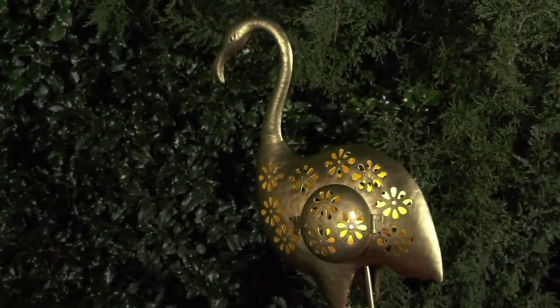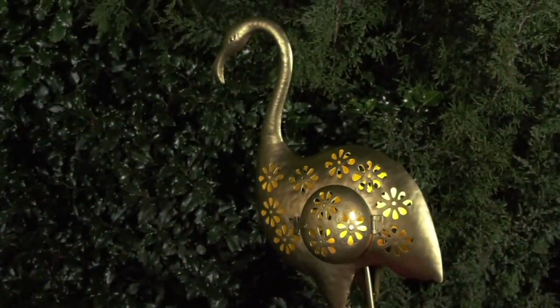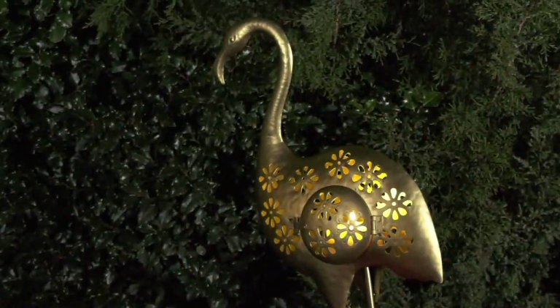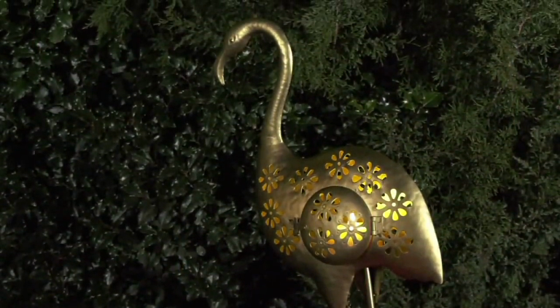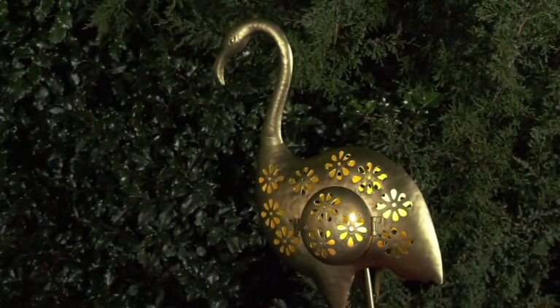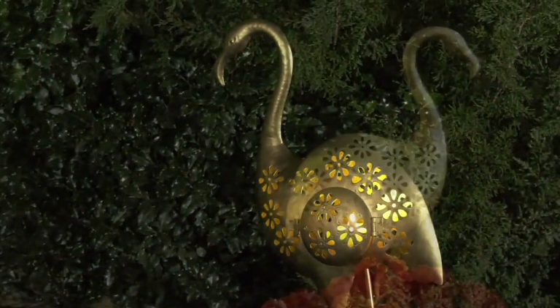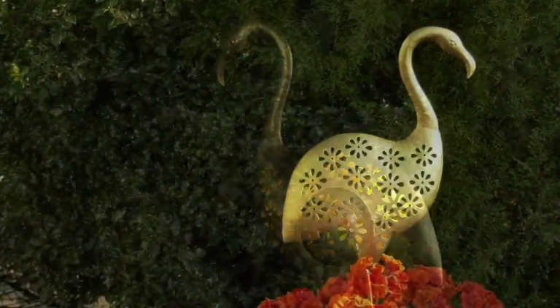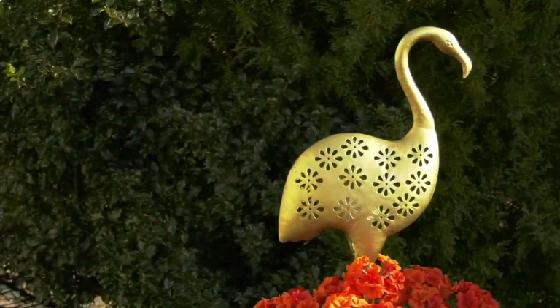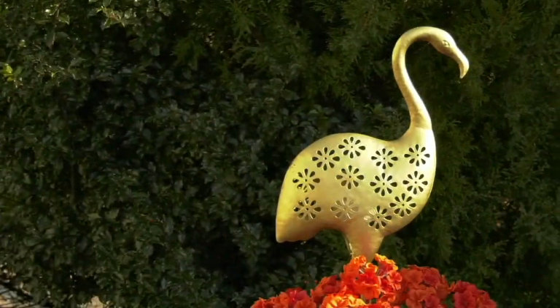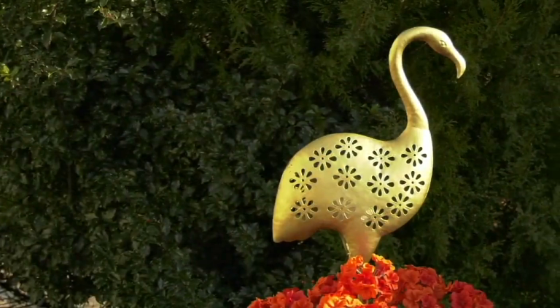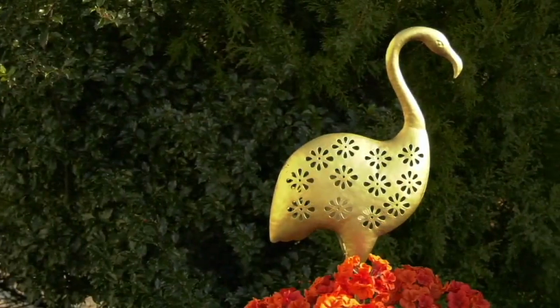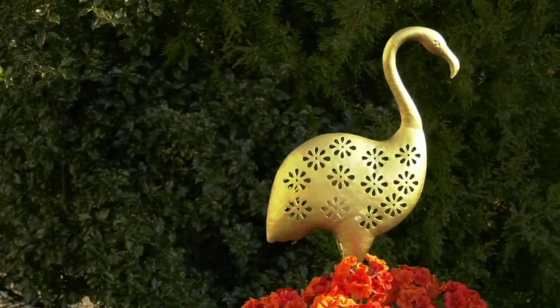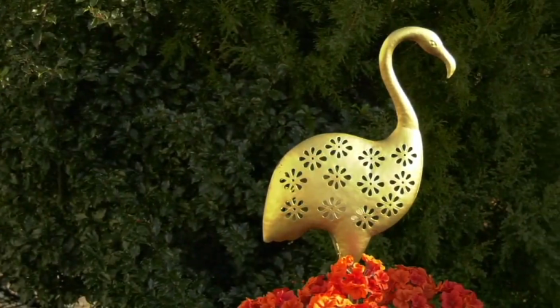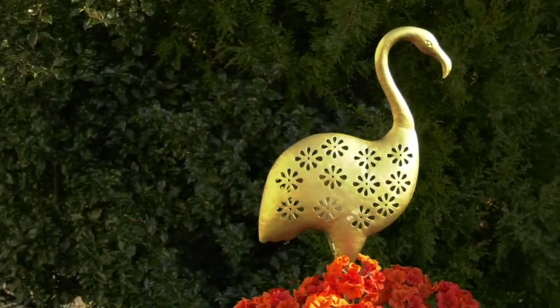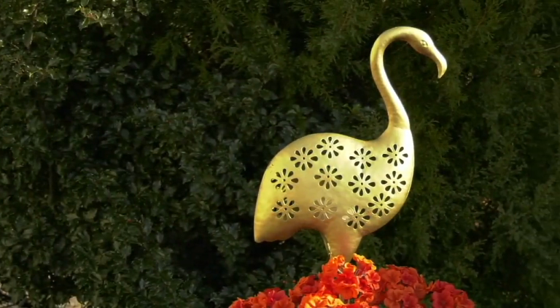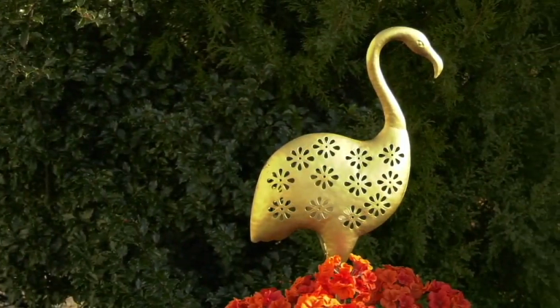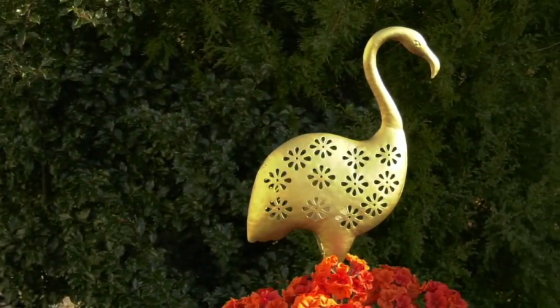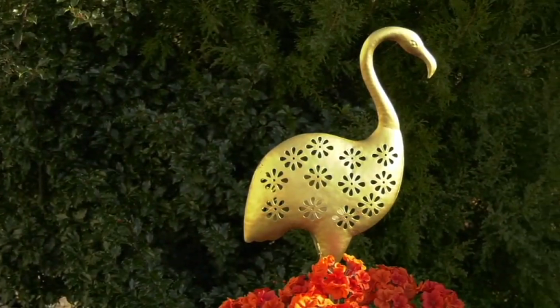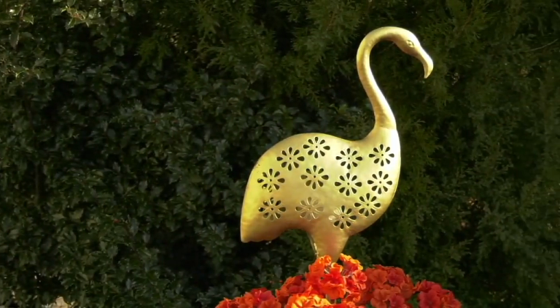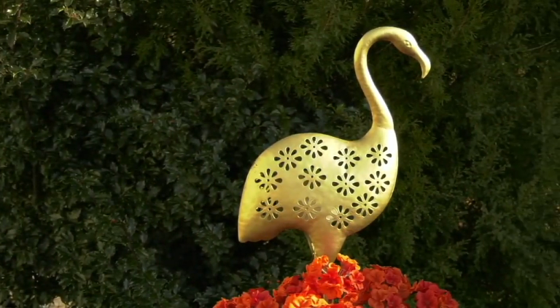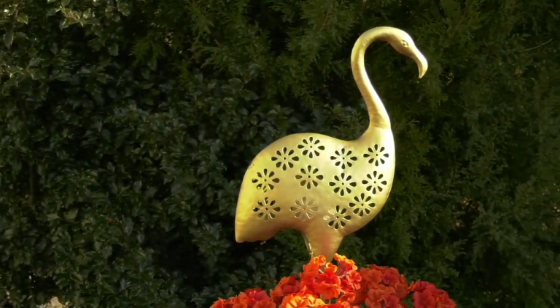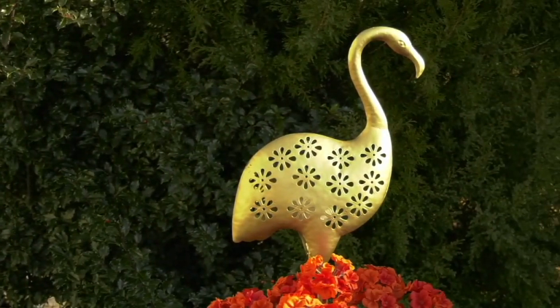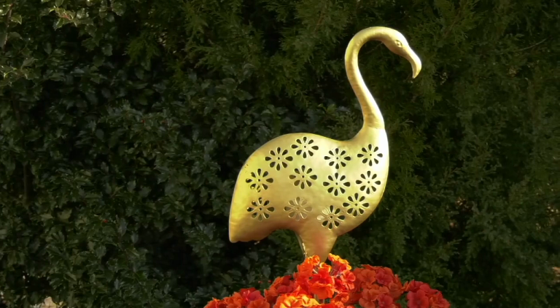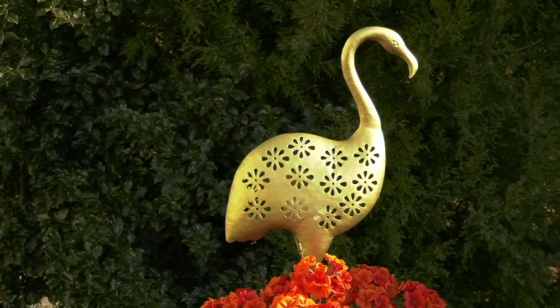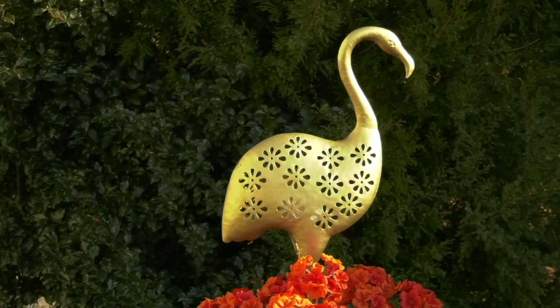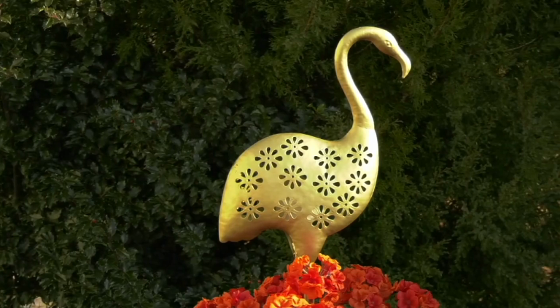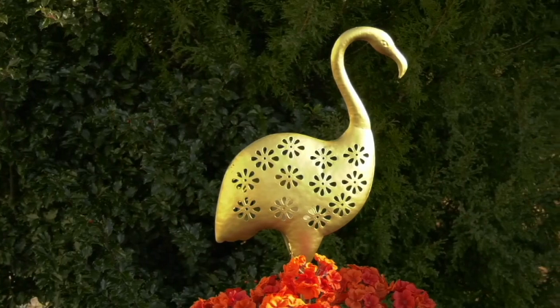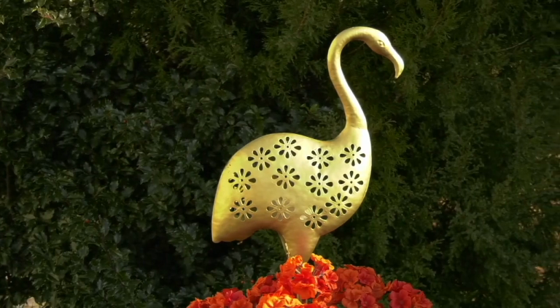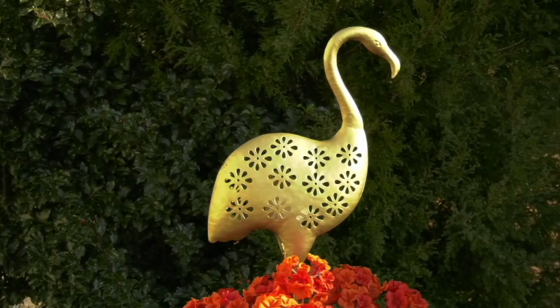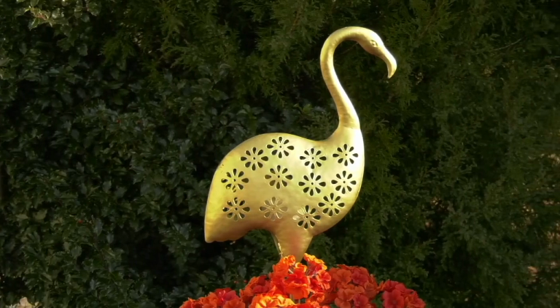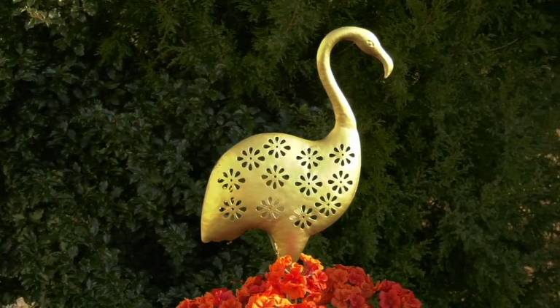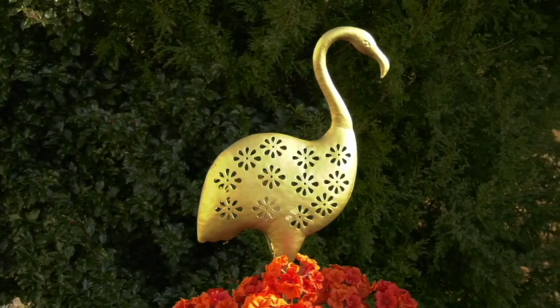And there are 22 flowers that have been laser cut out of the body.